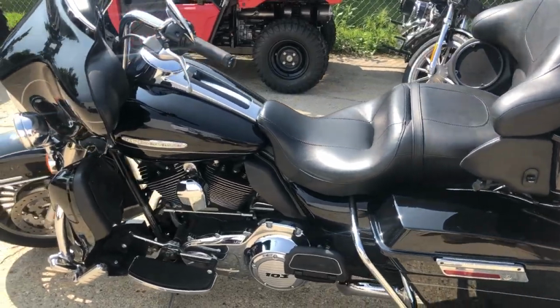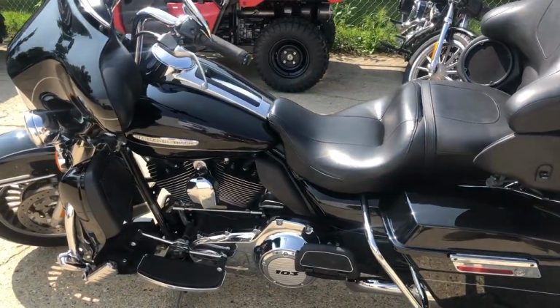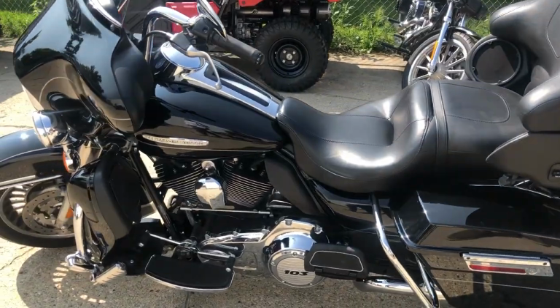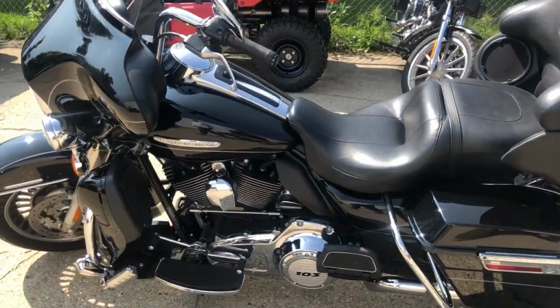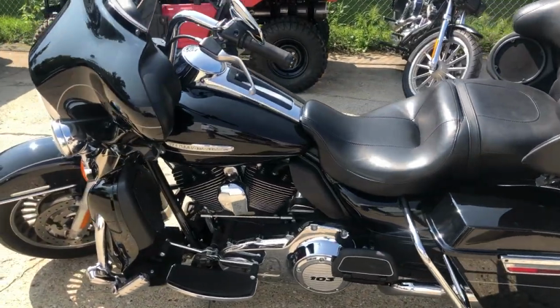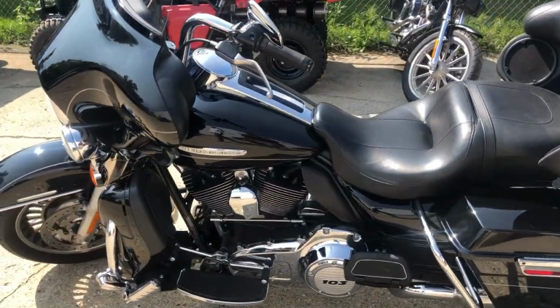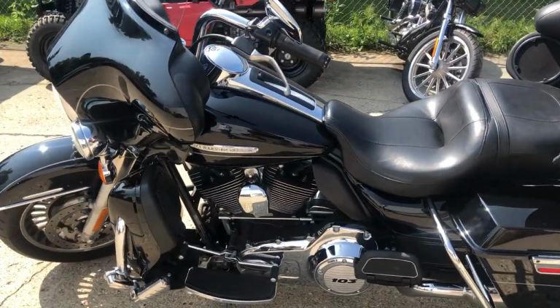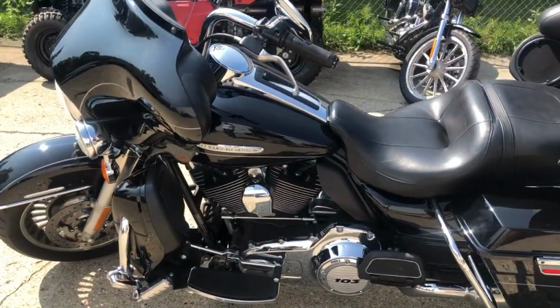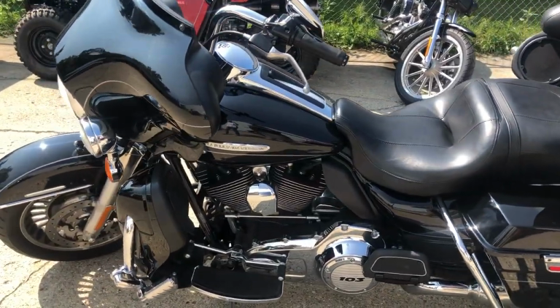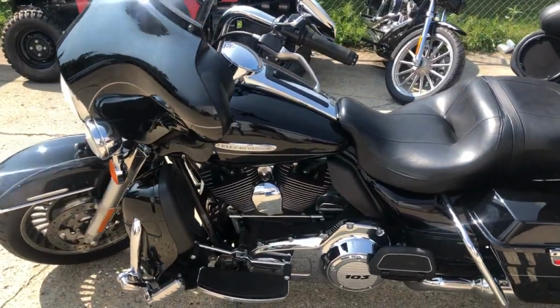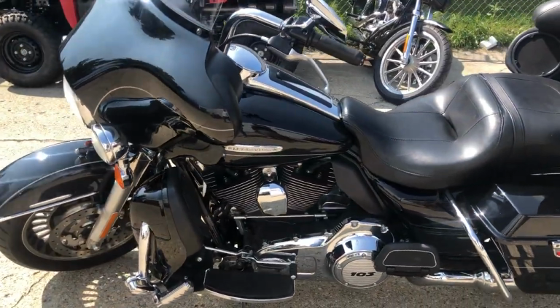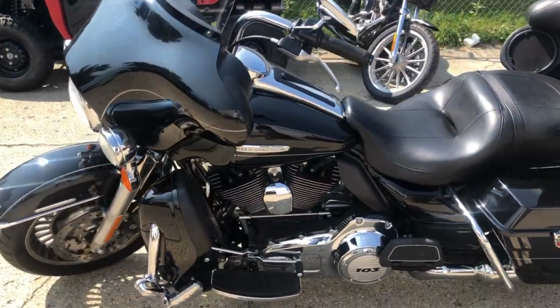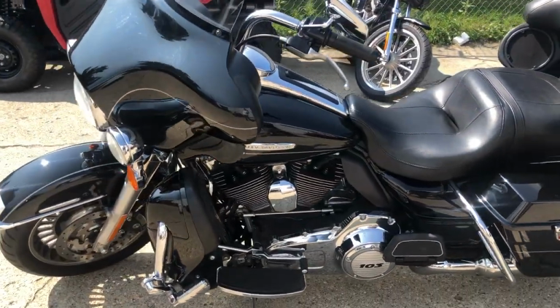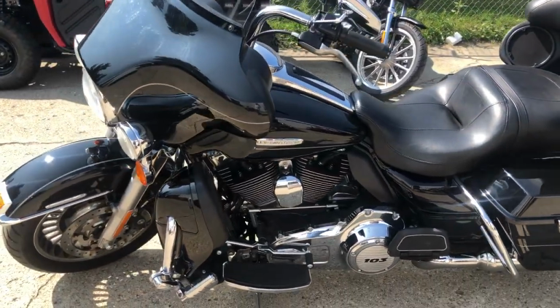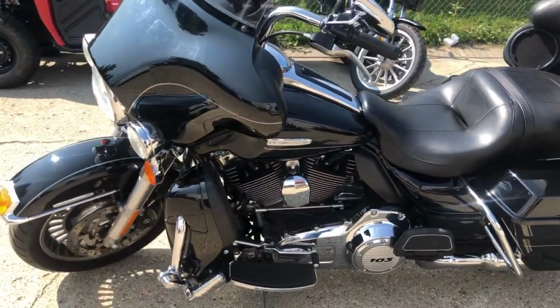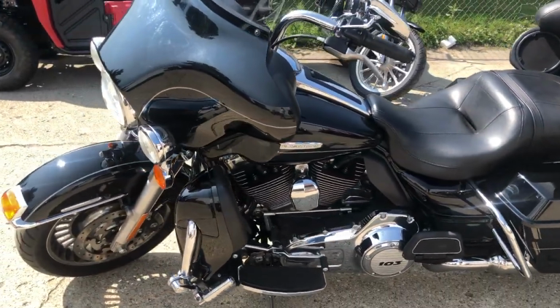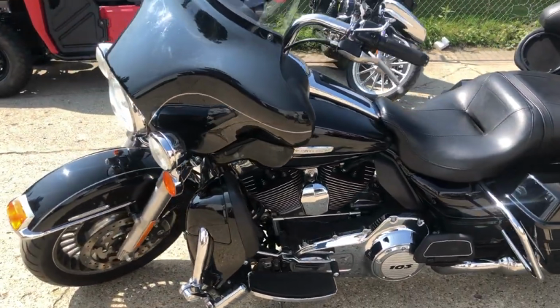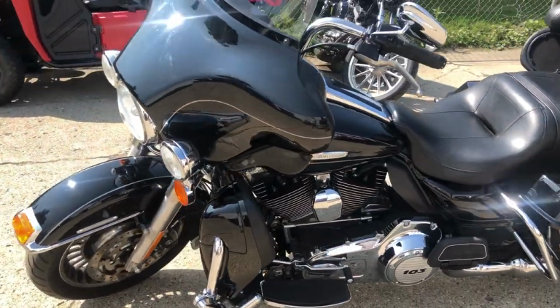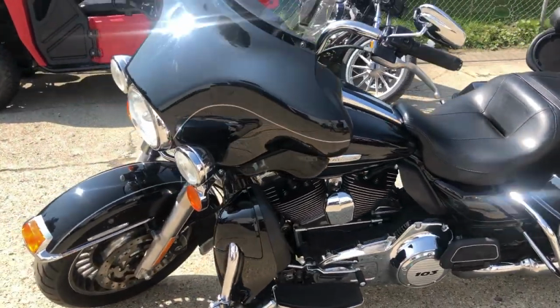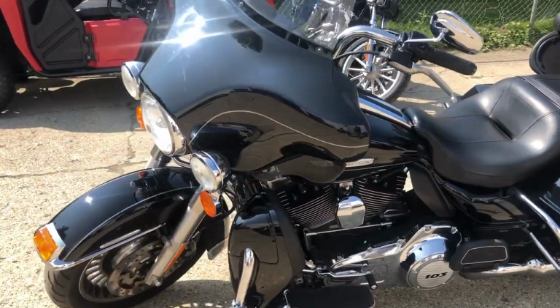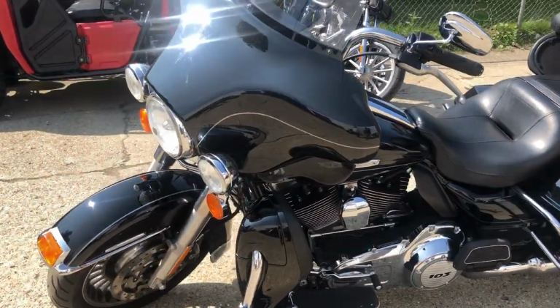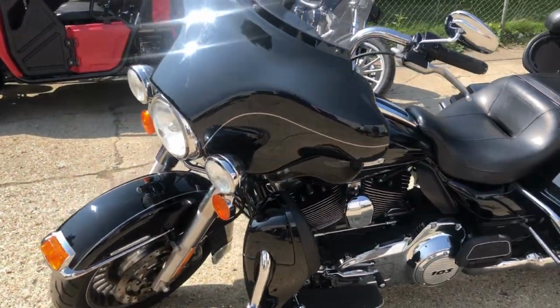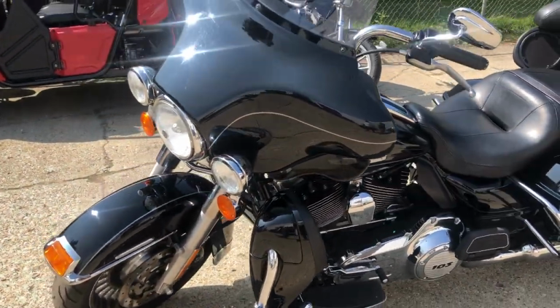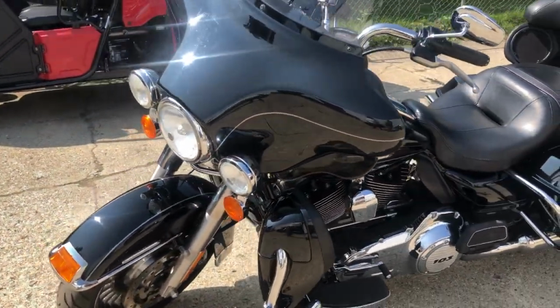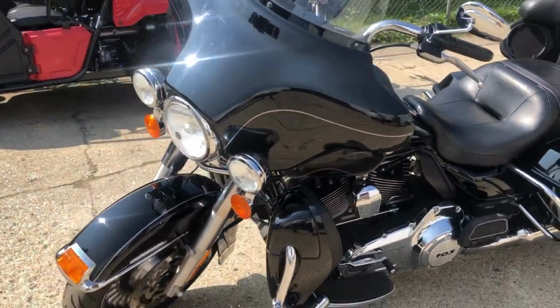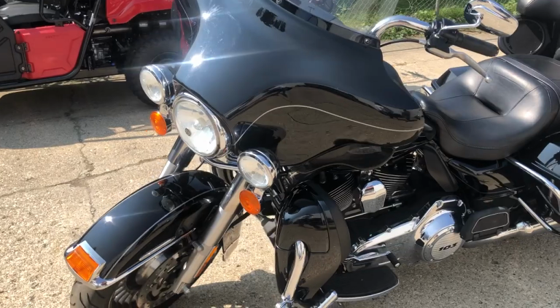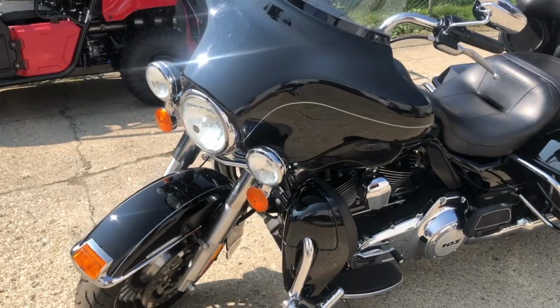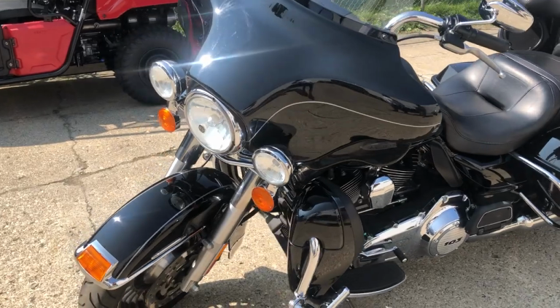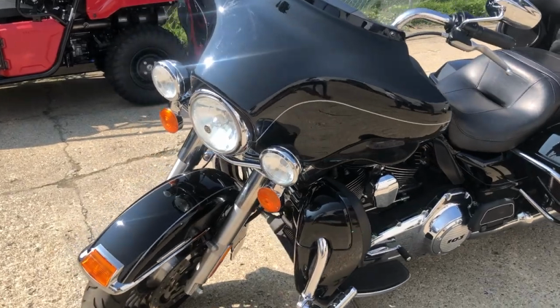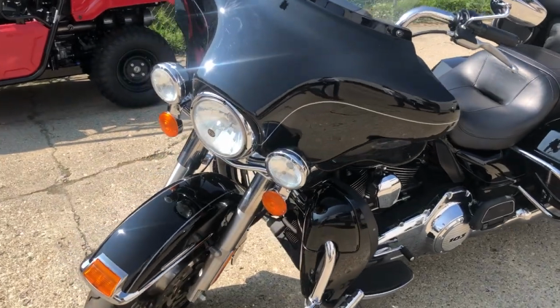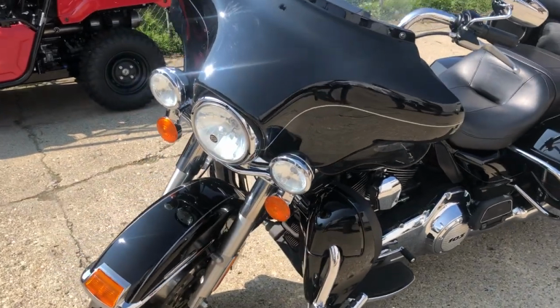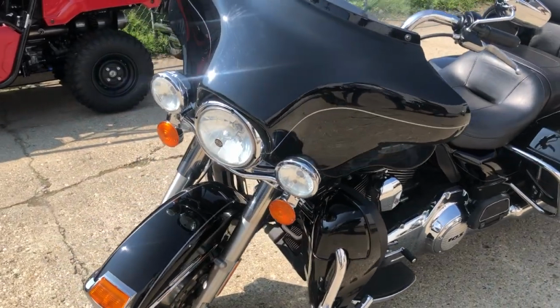No dents, no digs, no scratches. This one's got some high gloss, vivid black paint — it shines like new. Chrome shines bright.